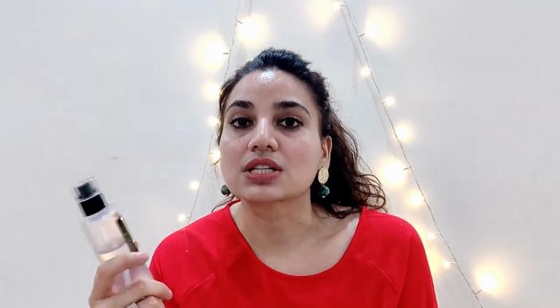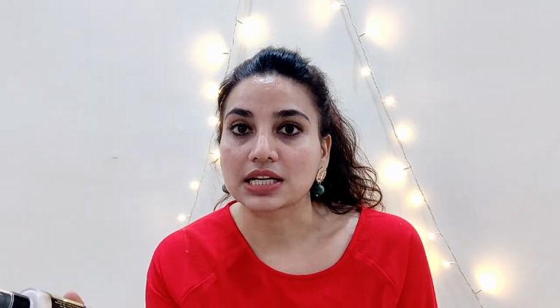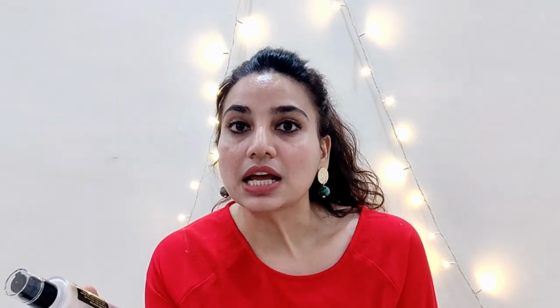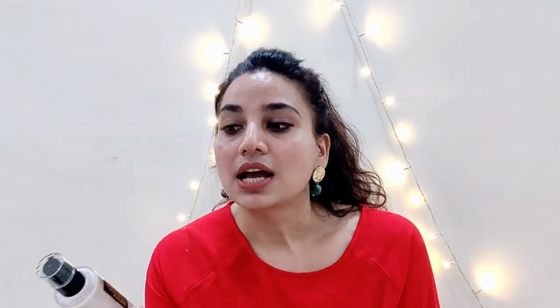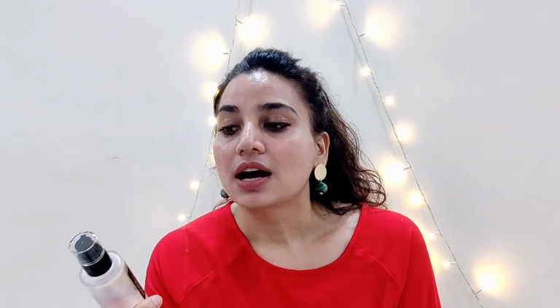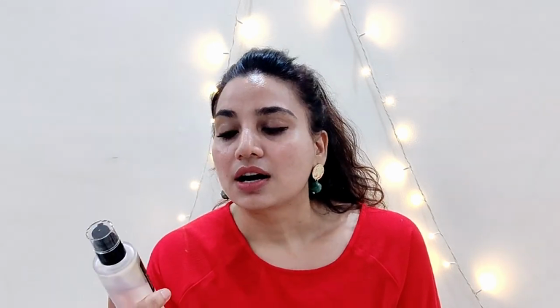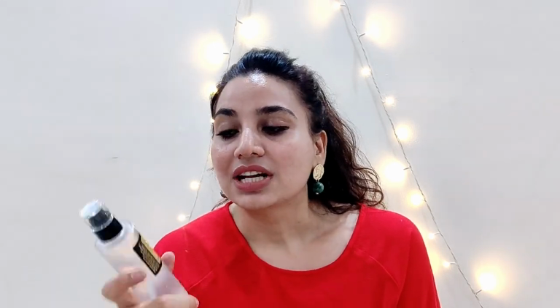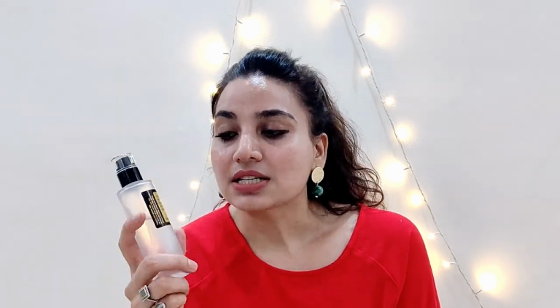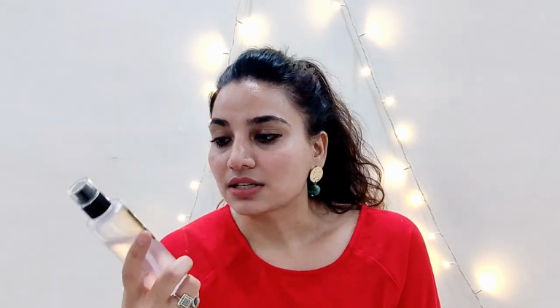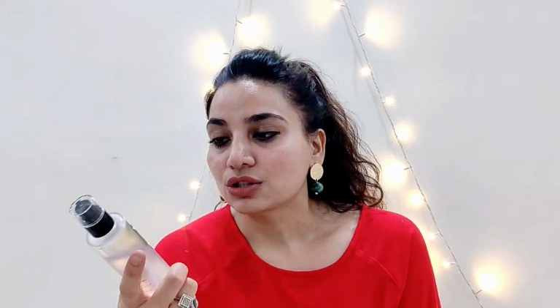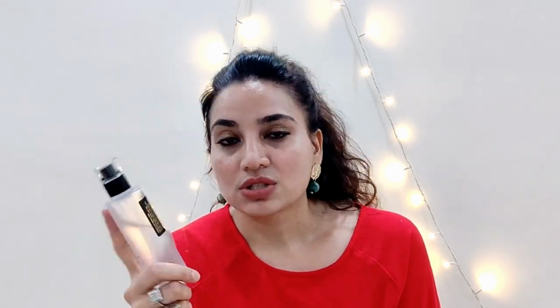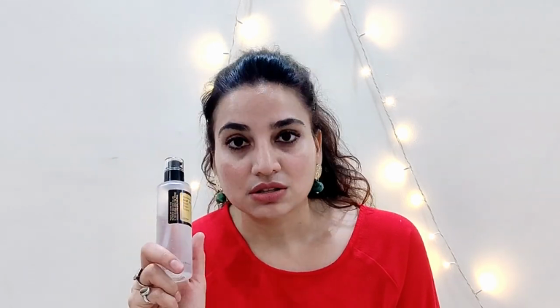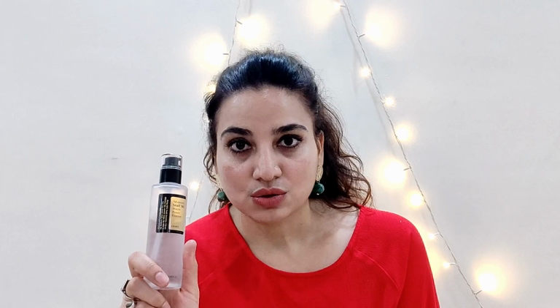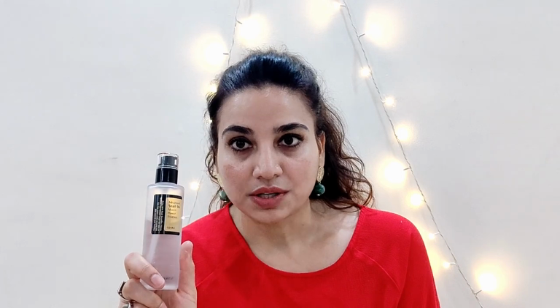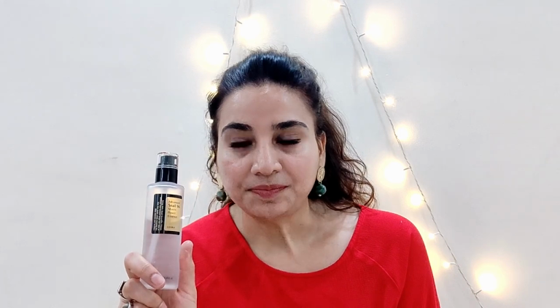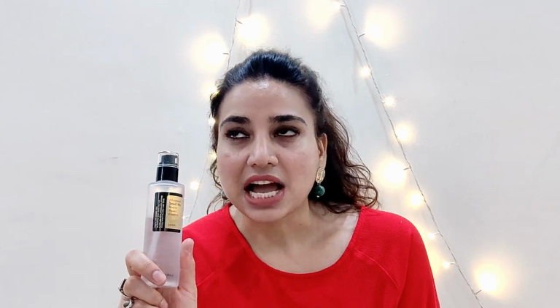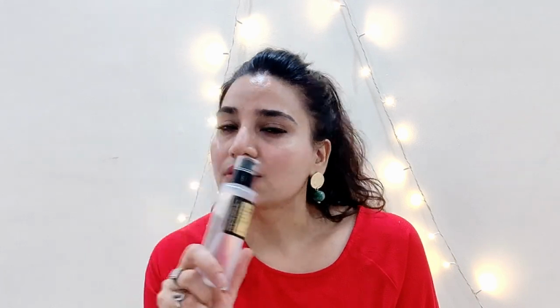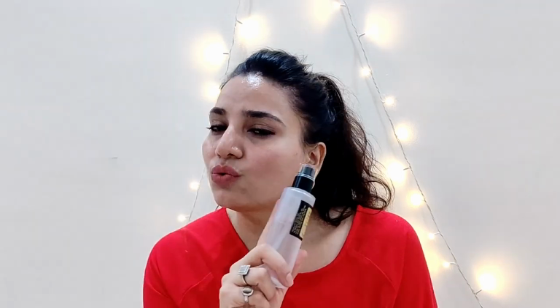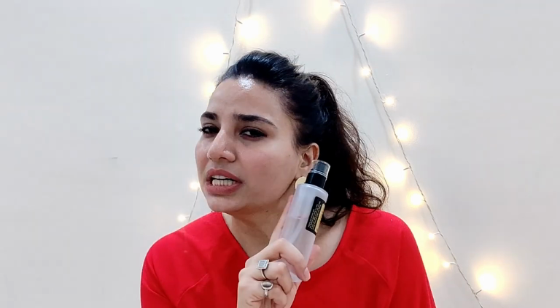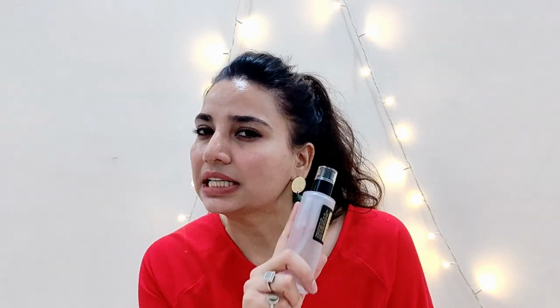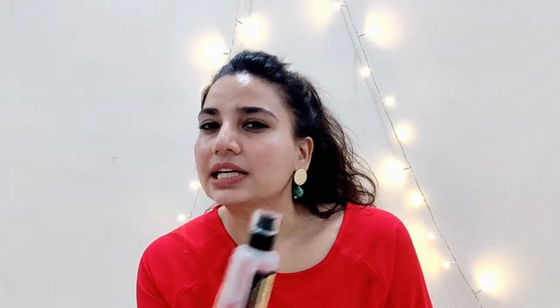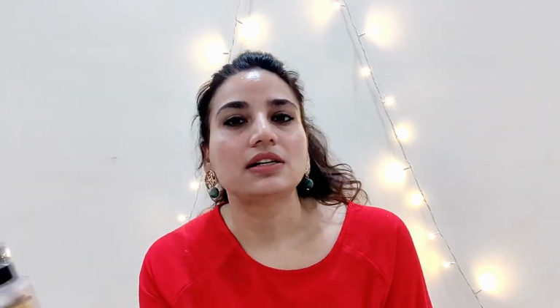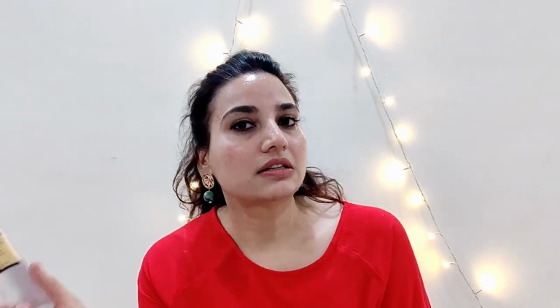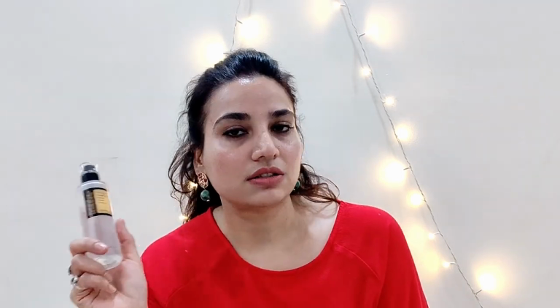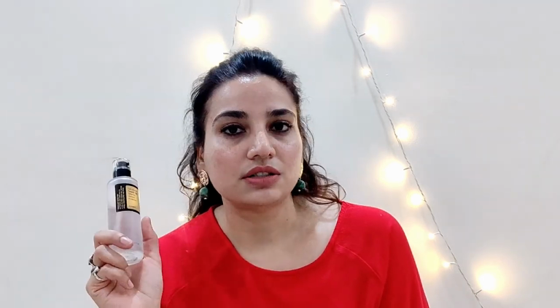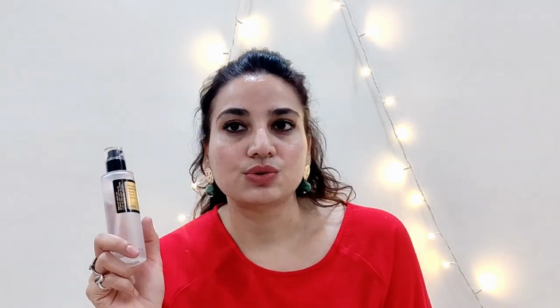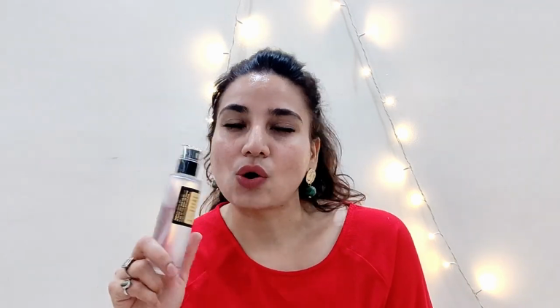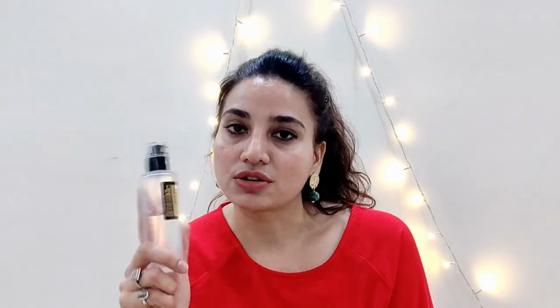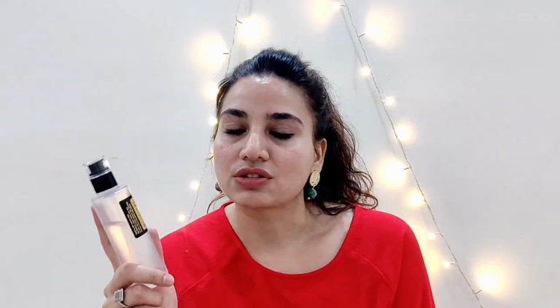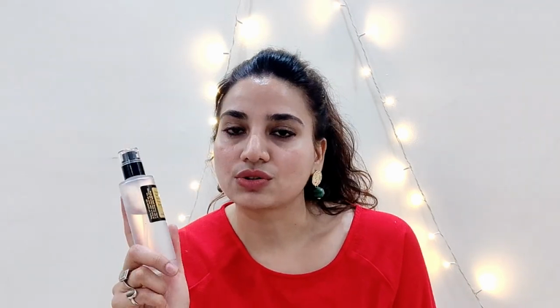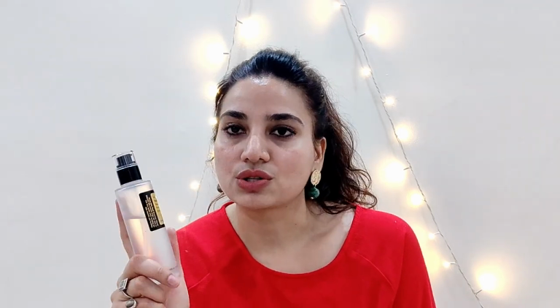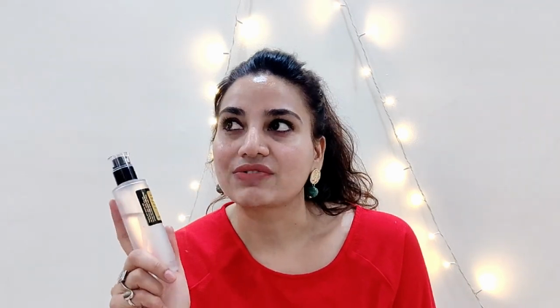There are so many videos about it. I have oily, sensitive, acne-prone skin, and I'm going to give you a very detailed and honest review of this product.